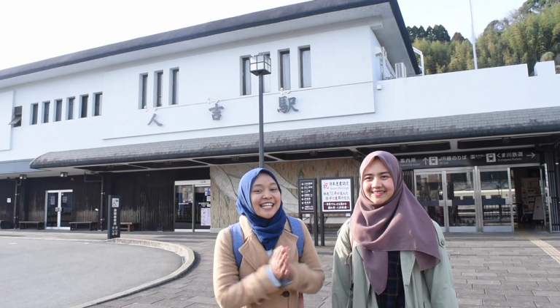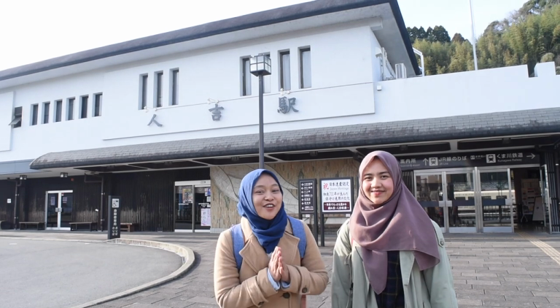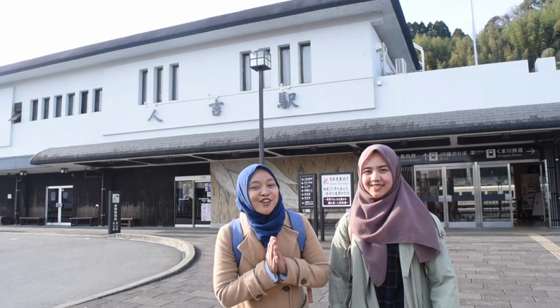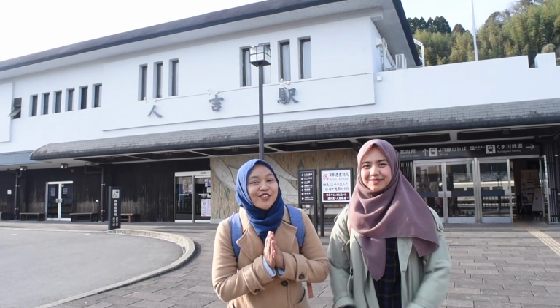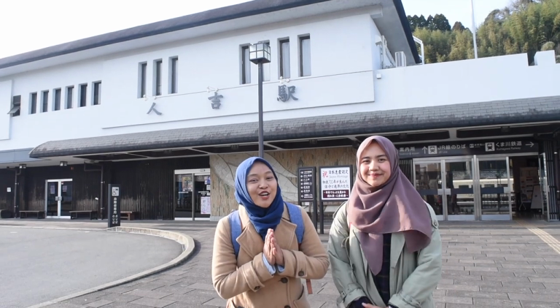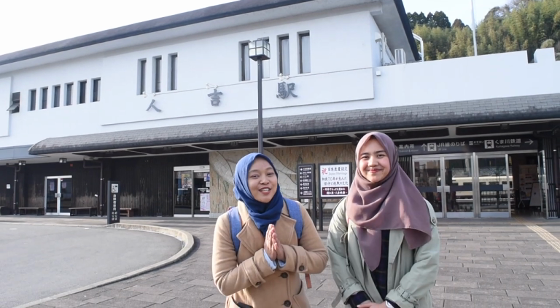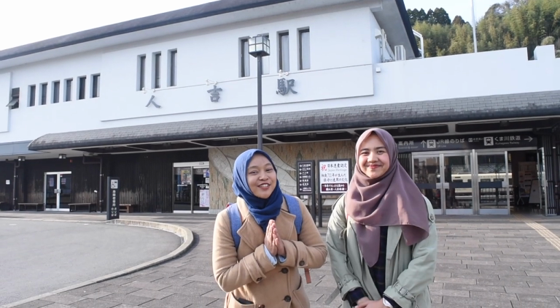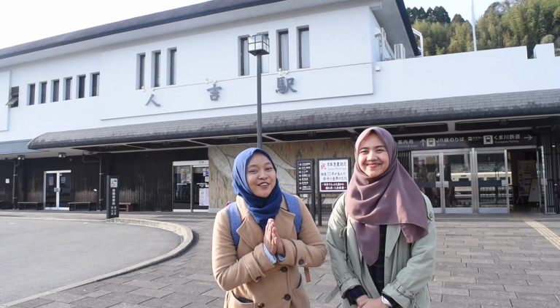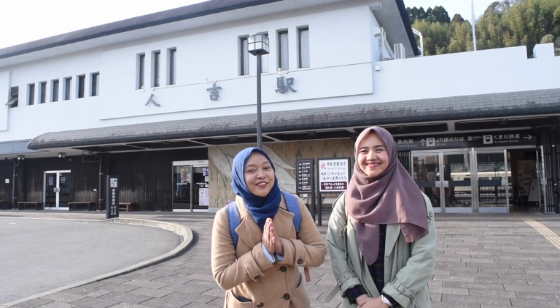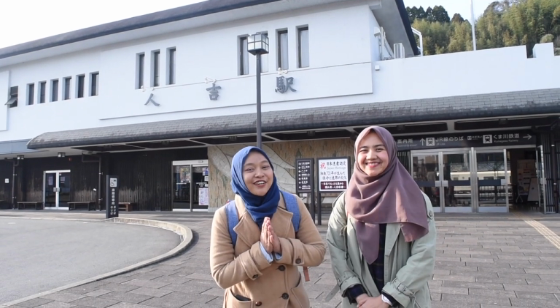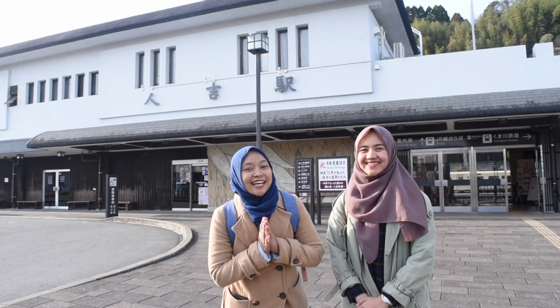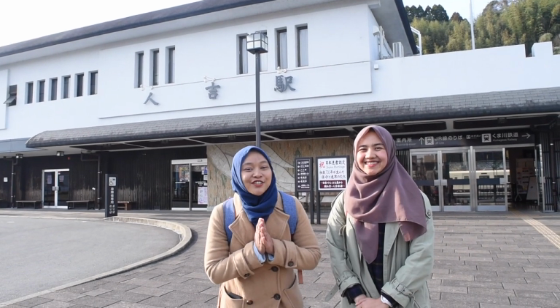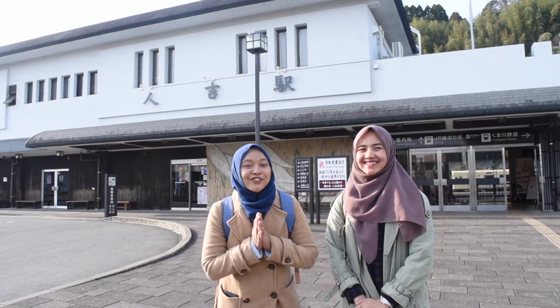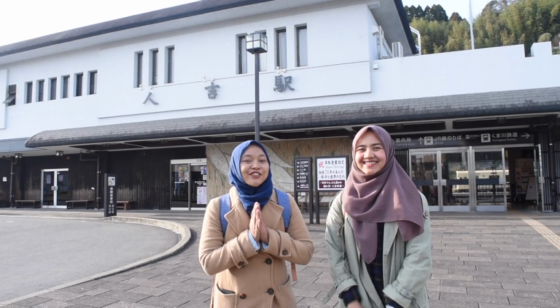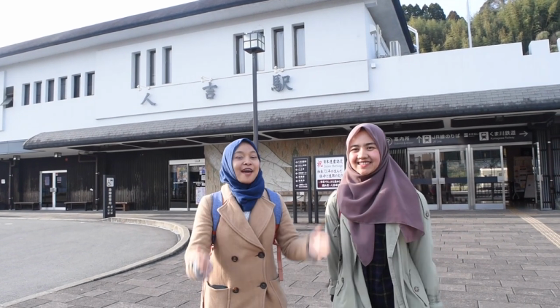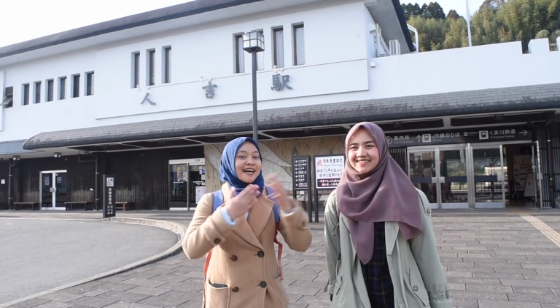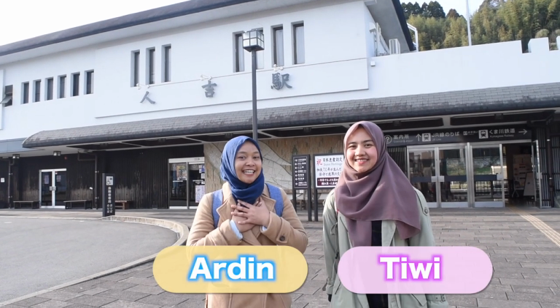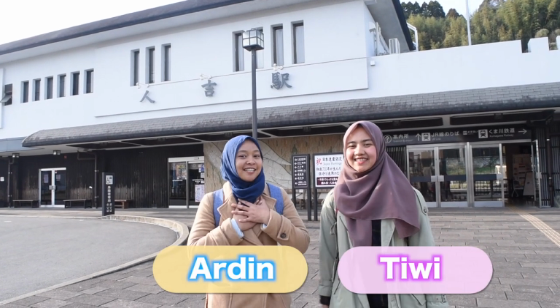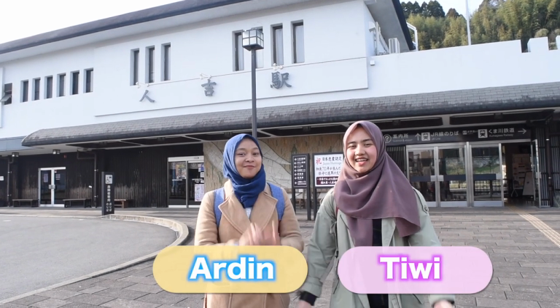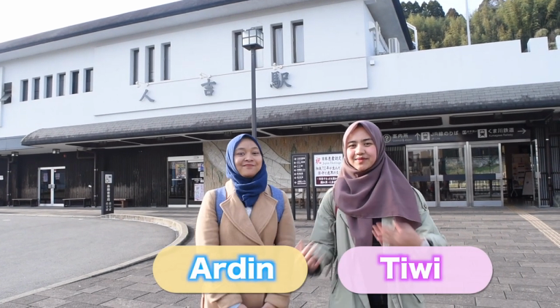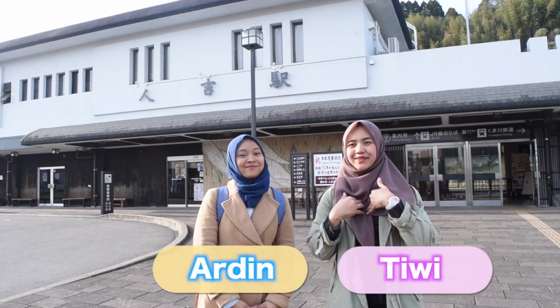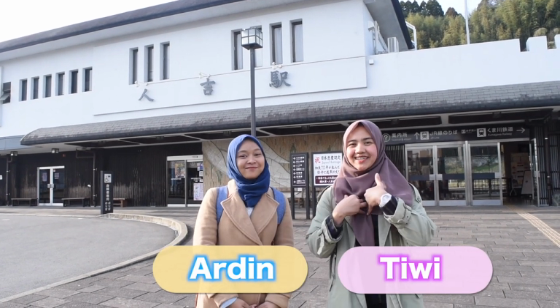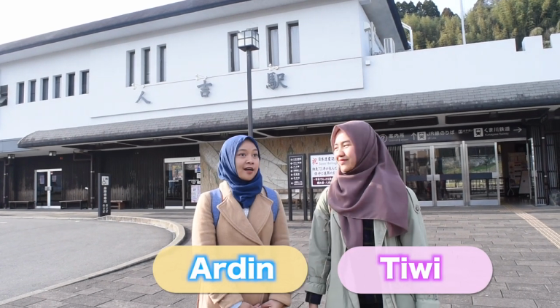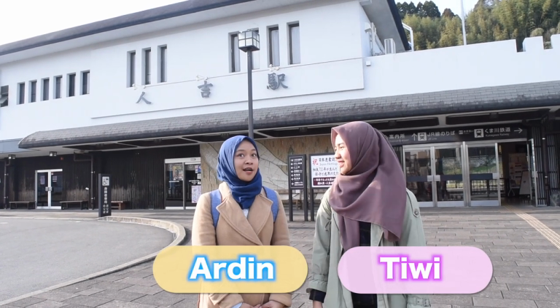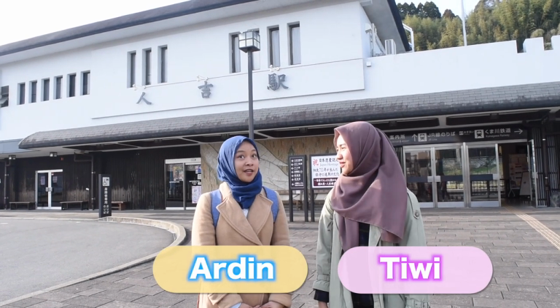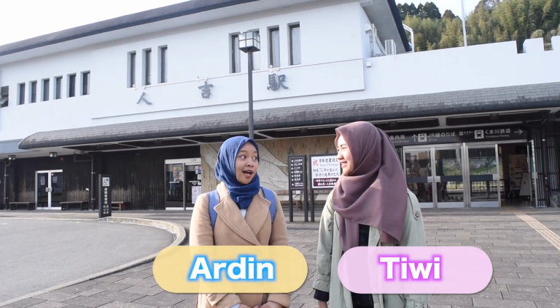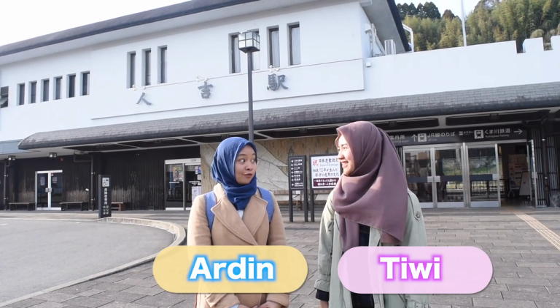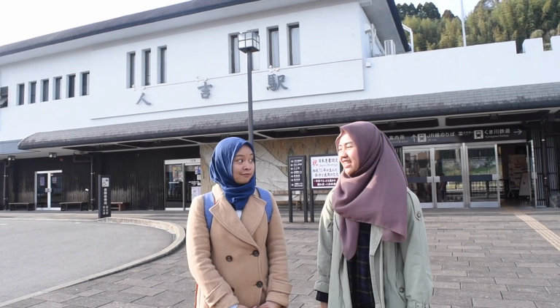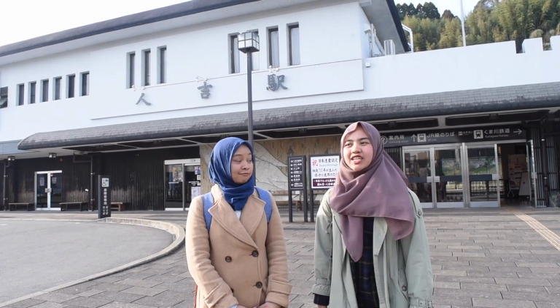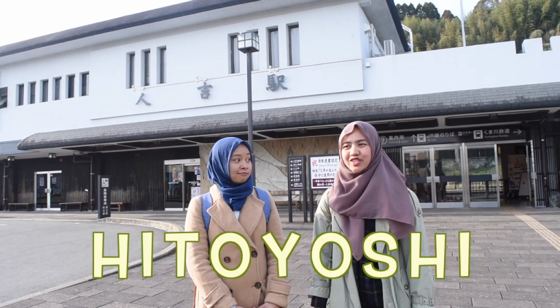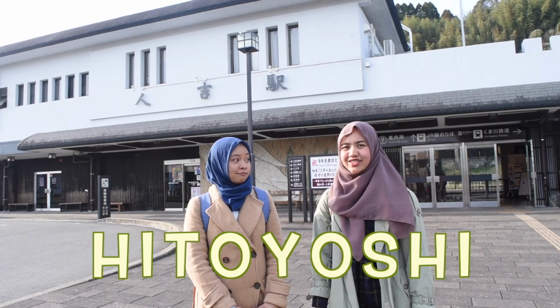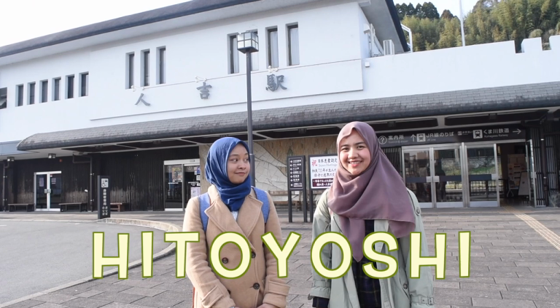Assalamualaikum warahmatullahi wabarakatuh, I'm Ardine, I'm Tiwi. Where are we now? Hitoyoshi!